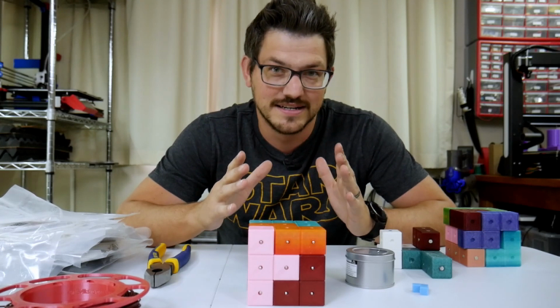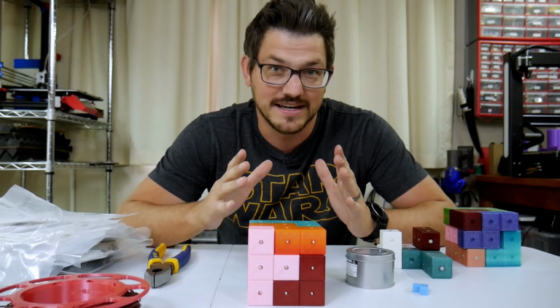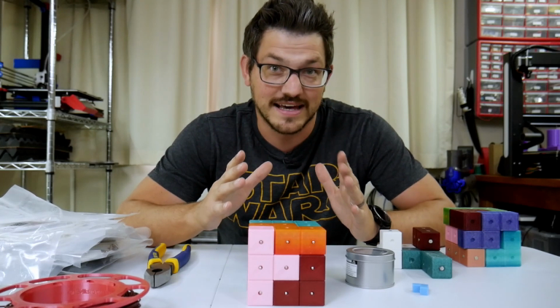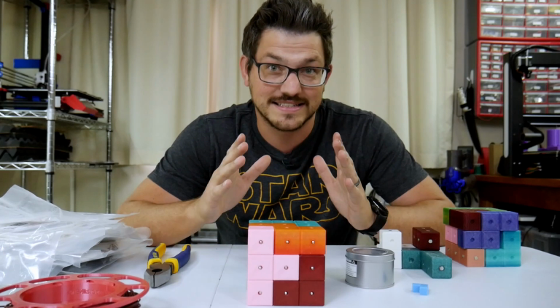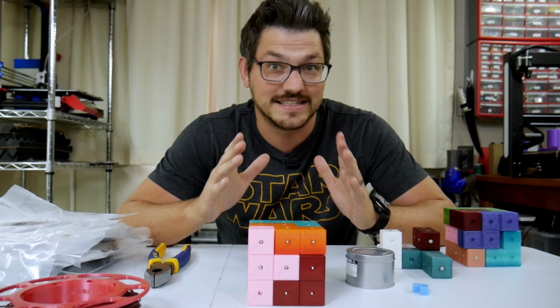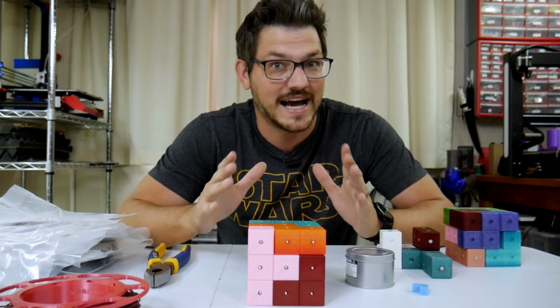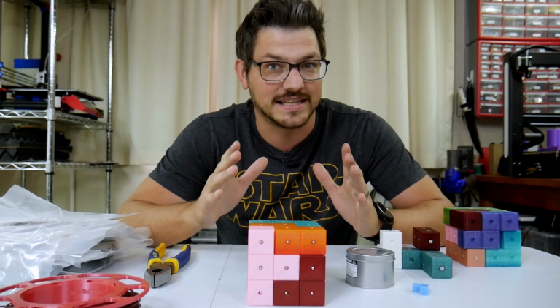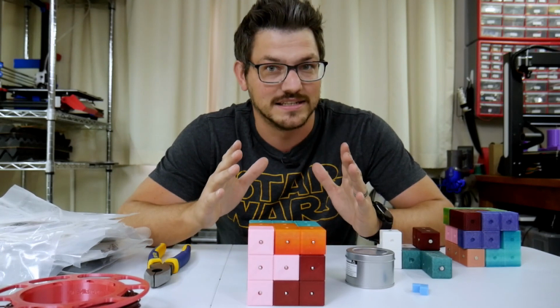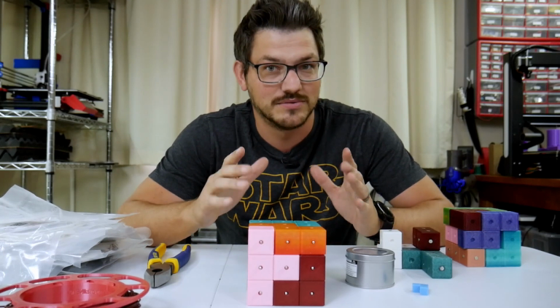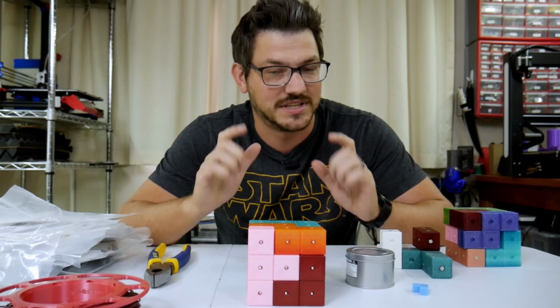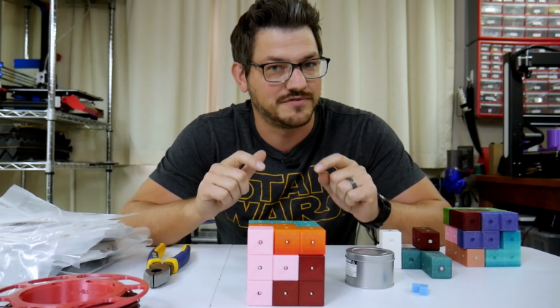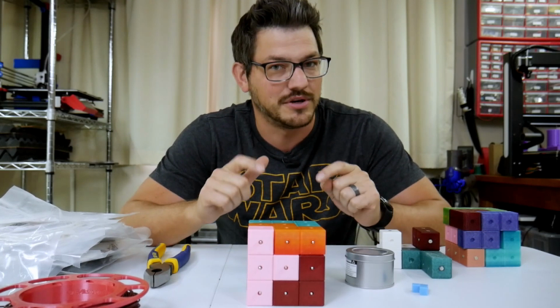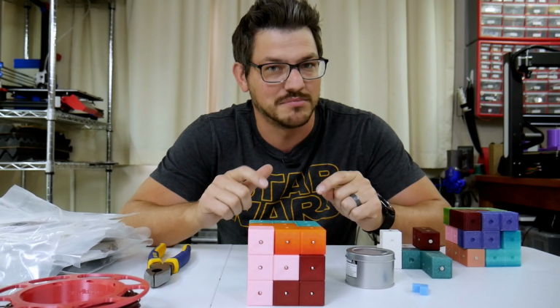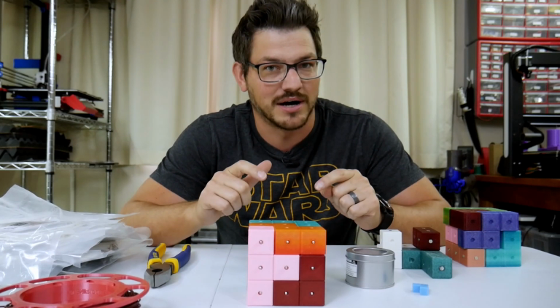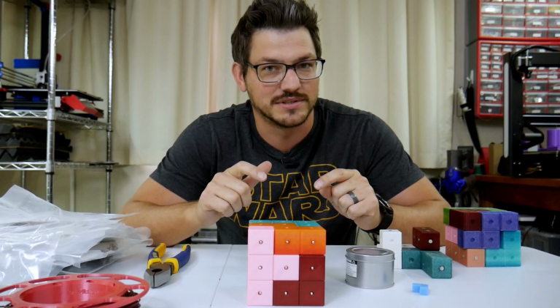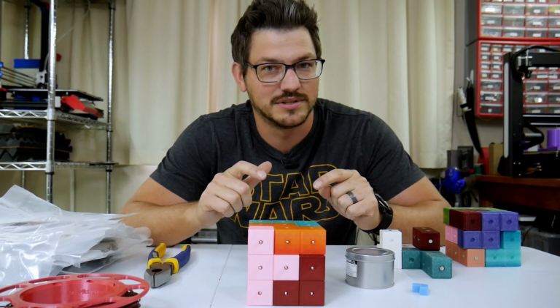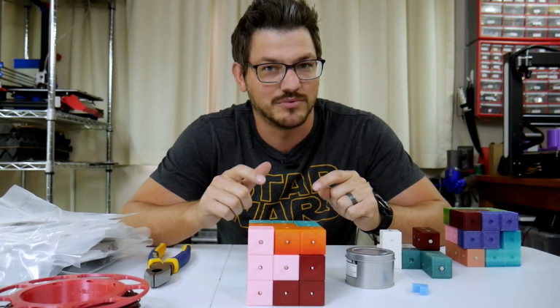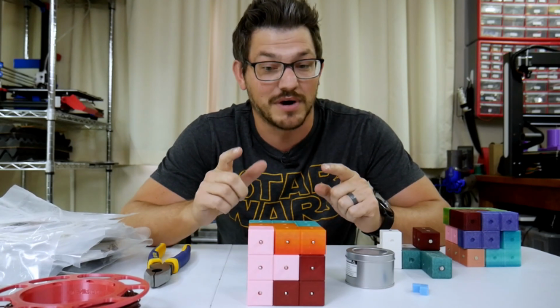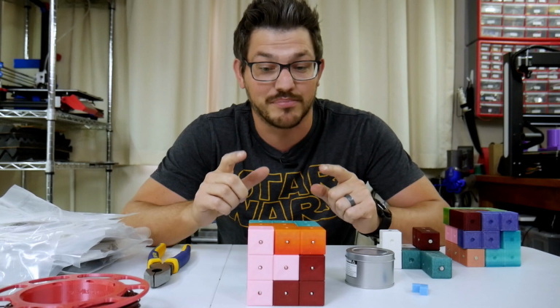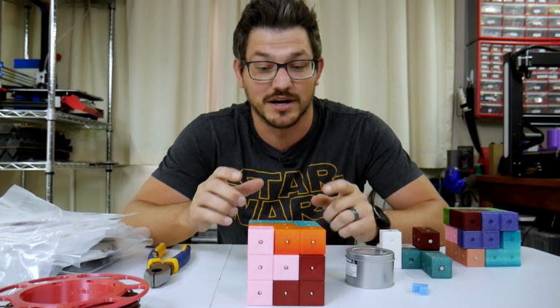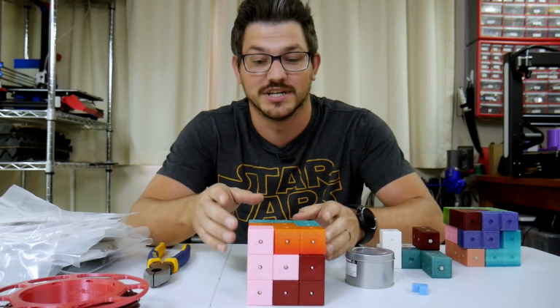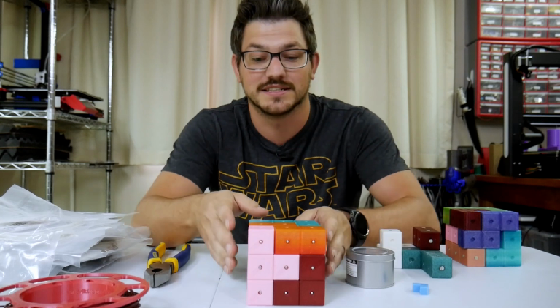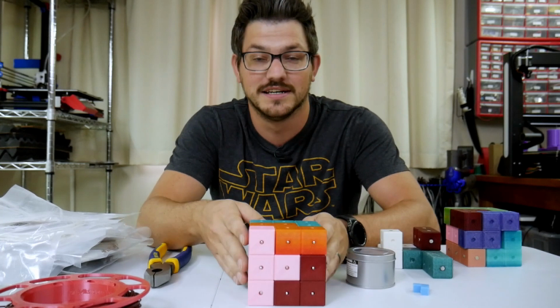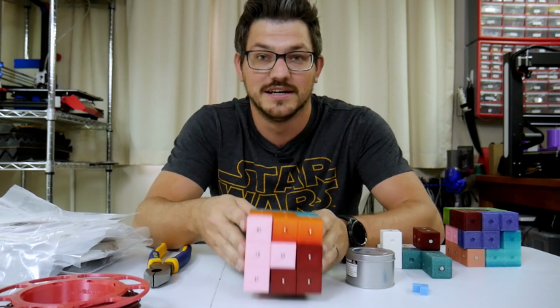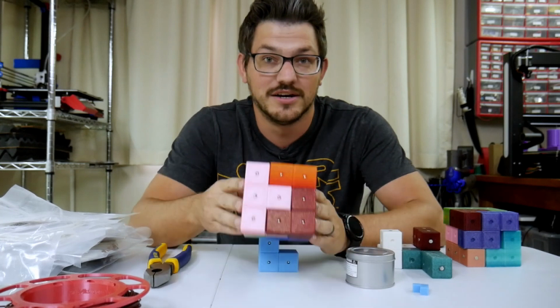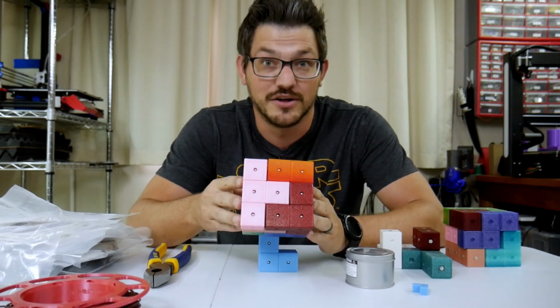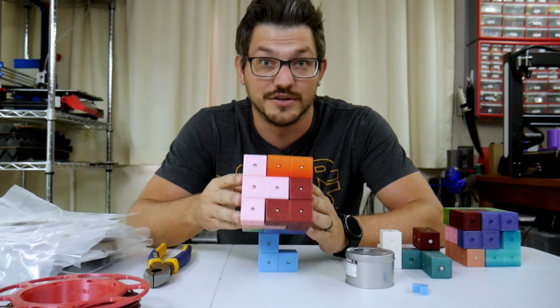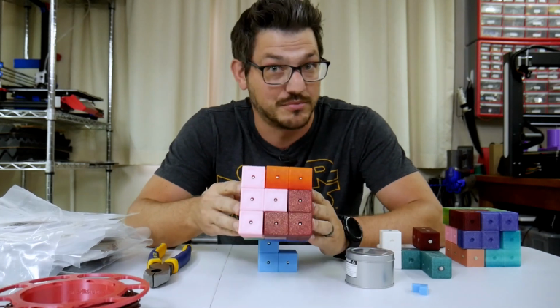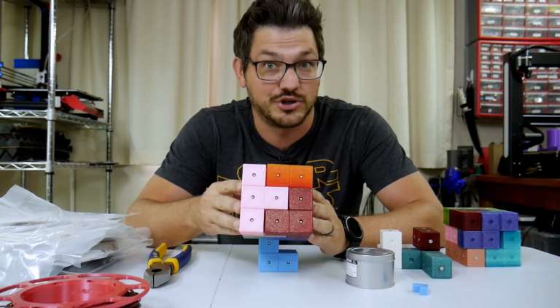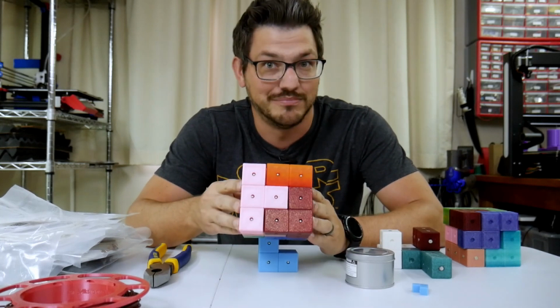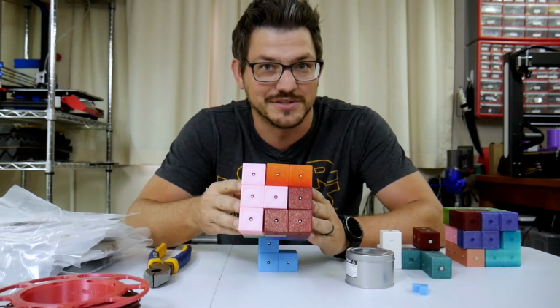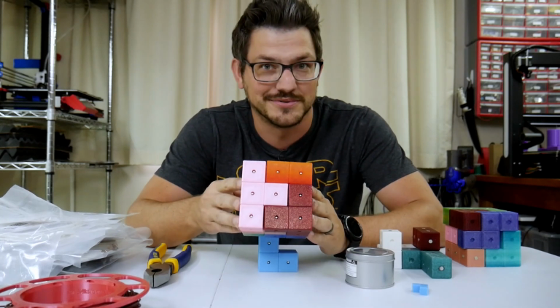And that is exactly what this video is about with my project, the Soma Cube Puzzle.